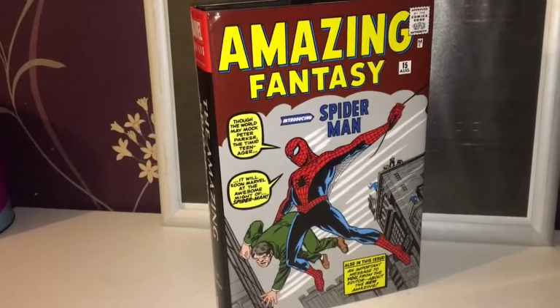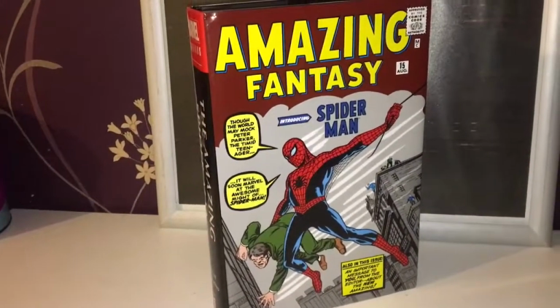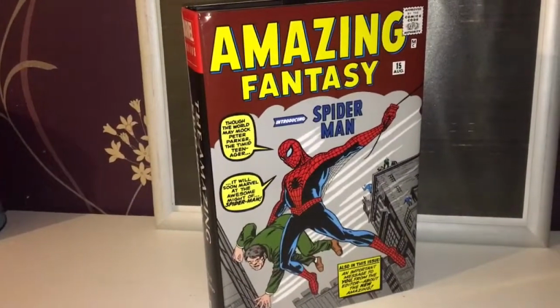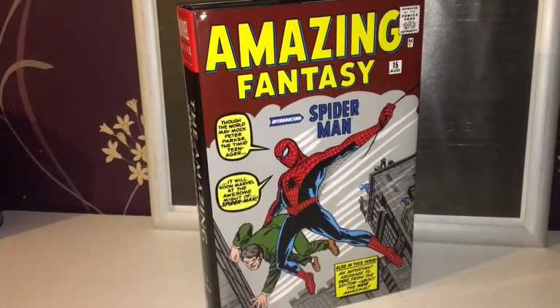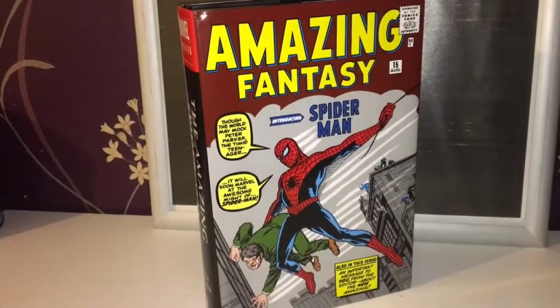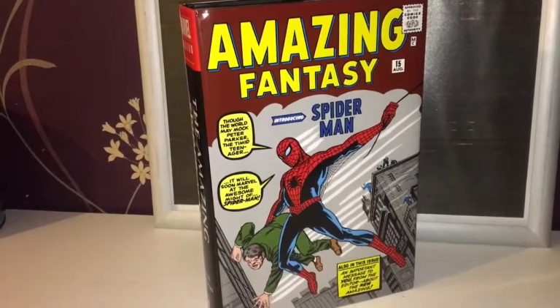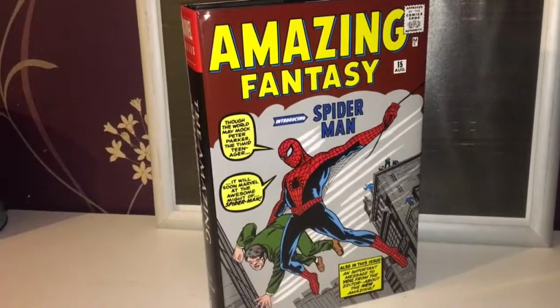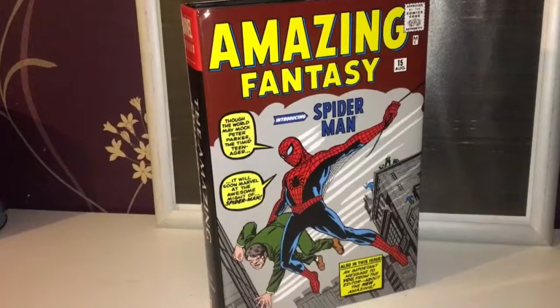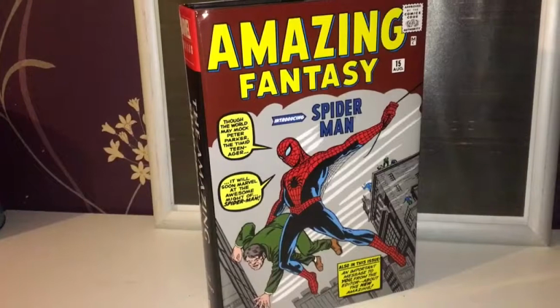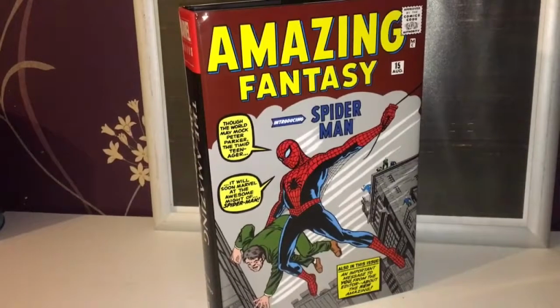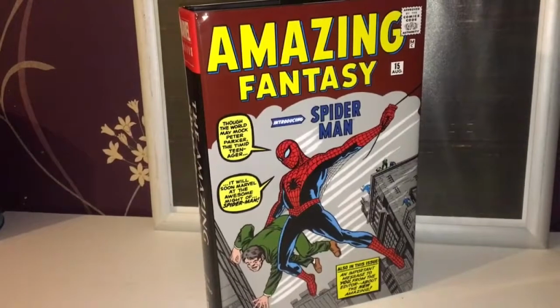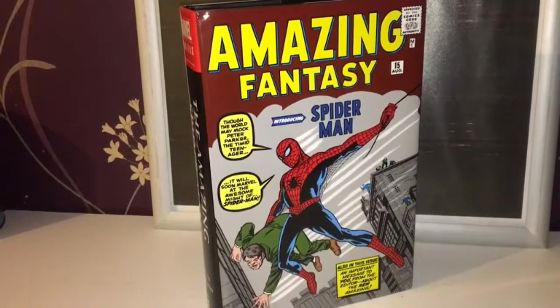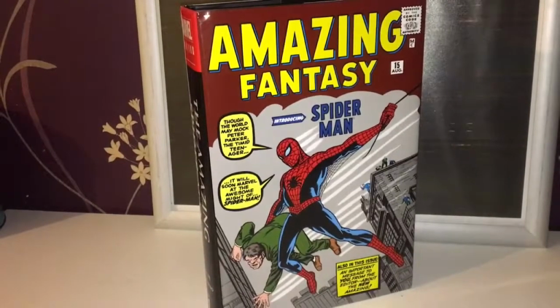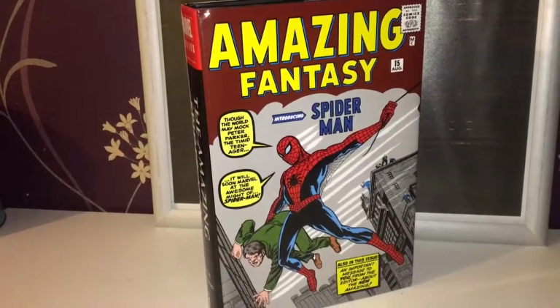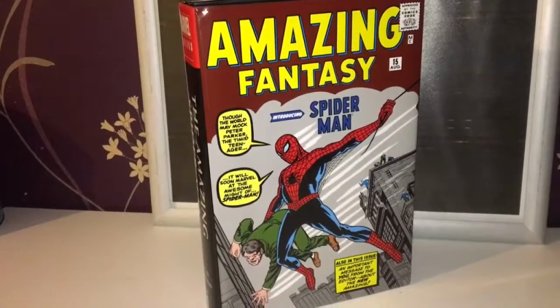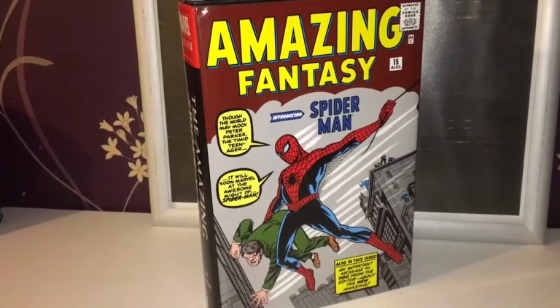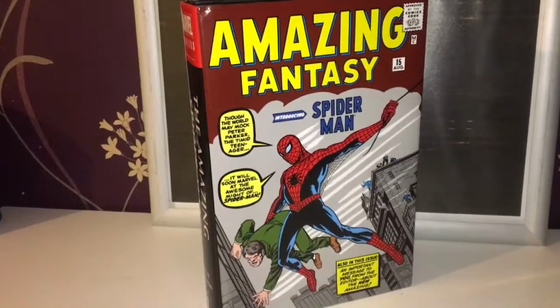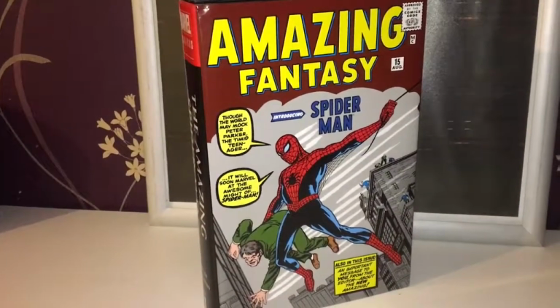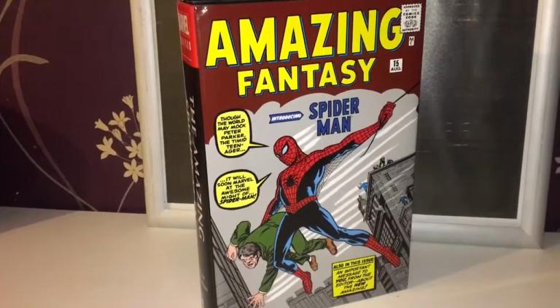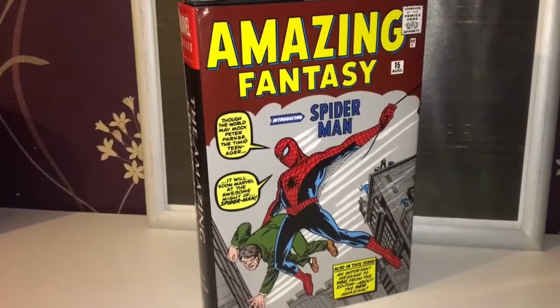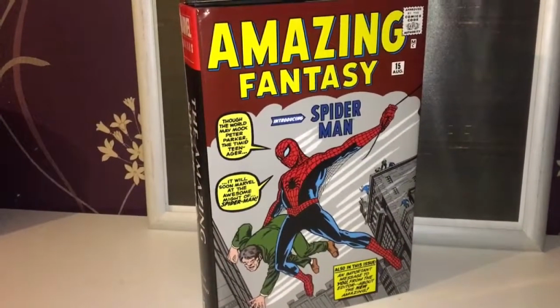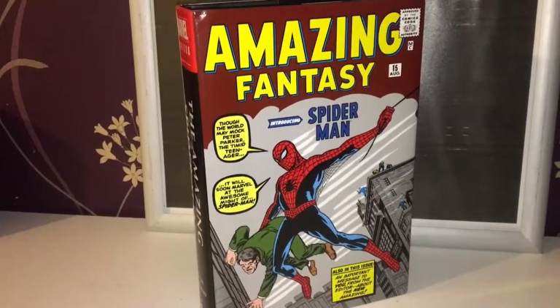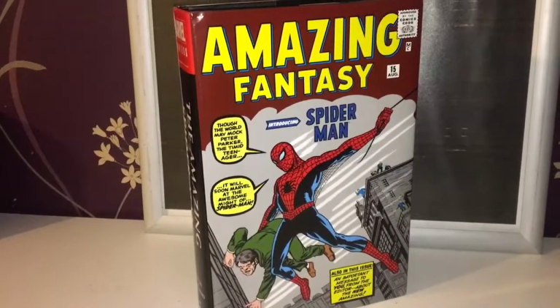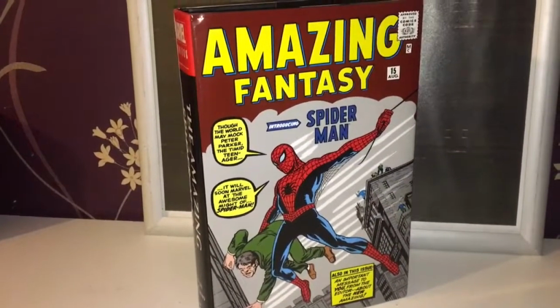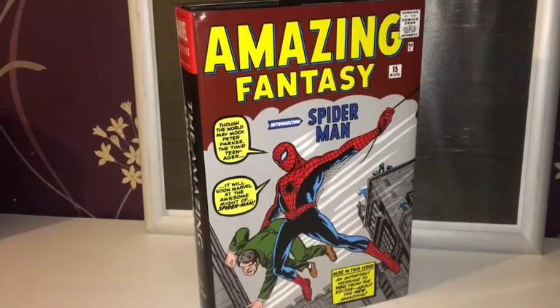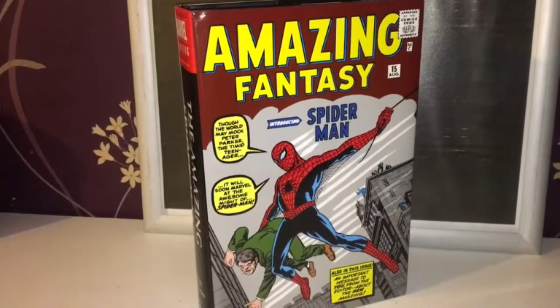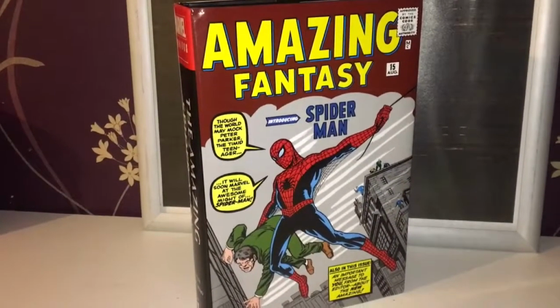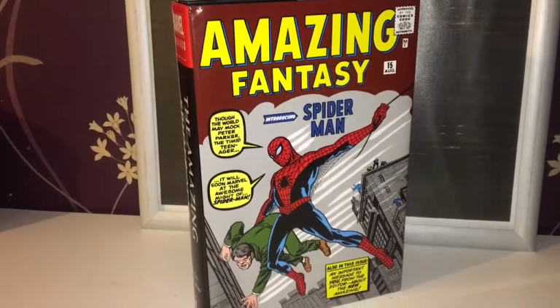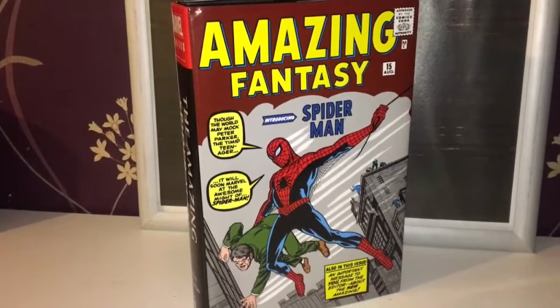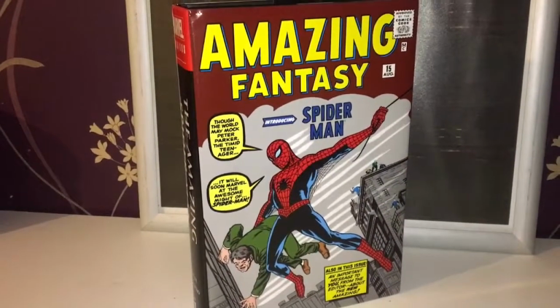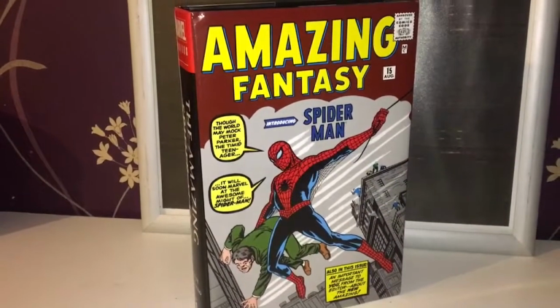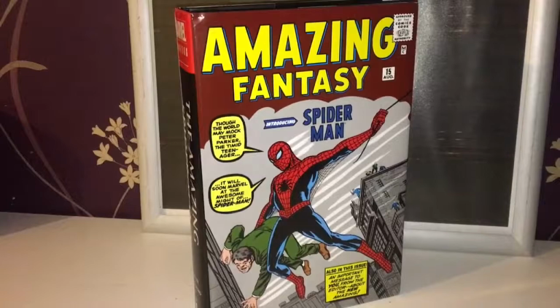To wrap it up — this Volume 1 of the Amazing Spider-Man Omnibus is definitely worth getting. I'm glad I got it. Thank you for watching, take care, embrace the geekiness, and have a good night. Goodbye.